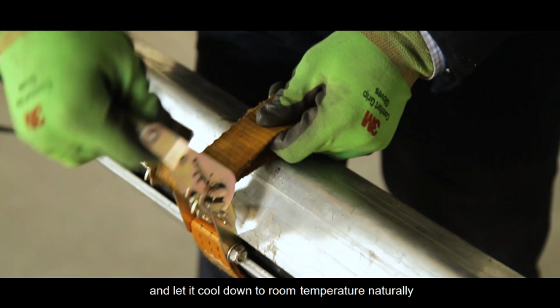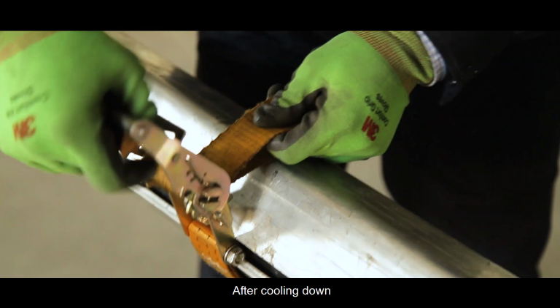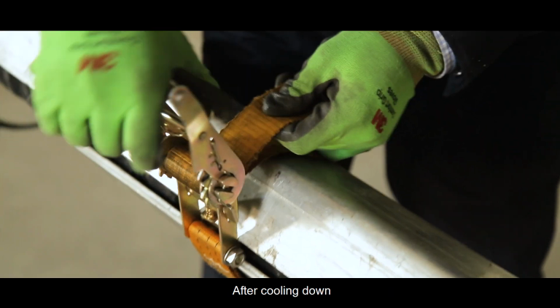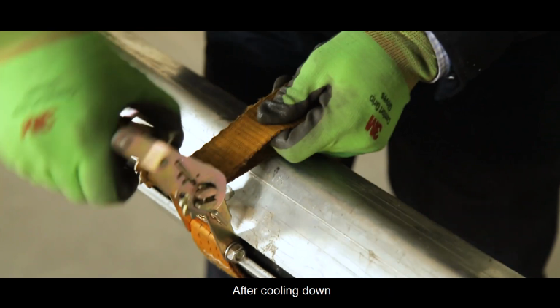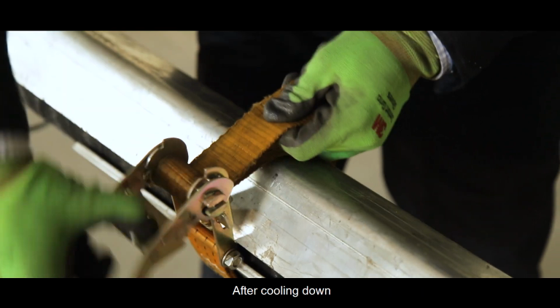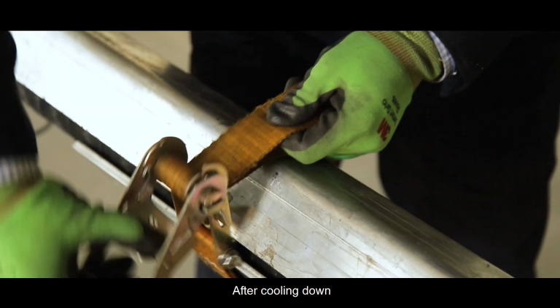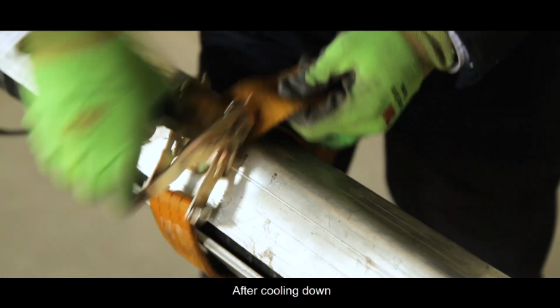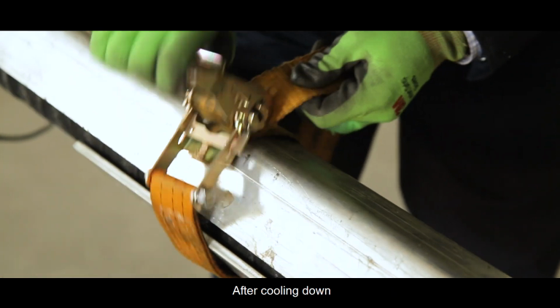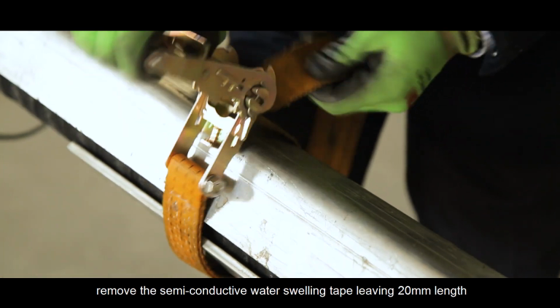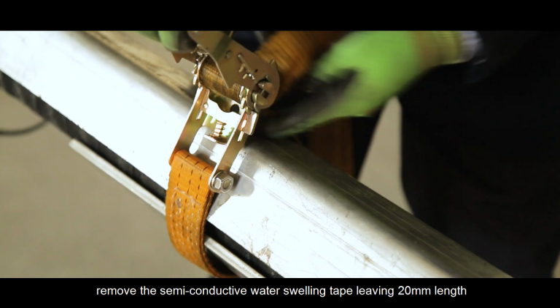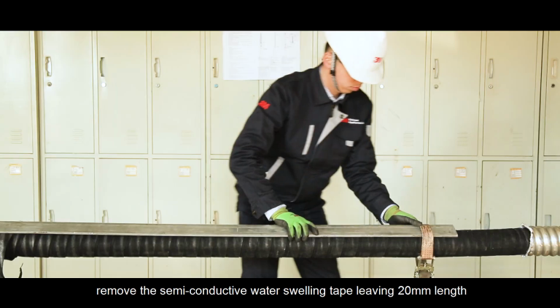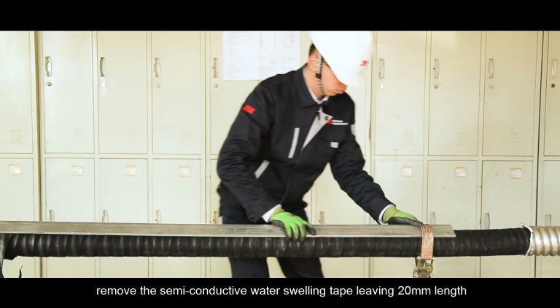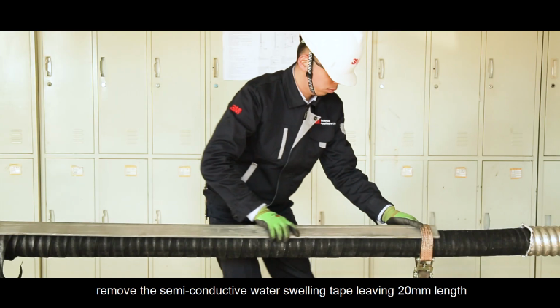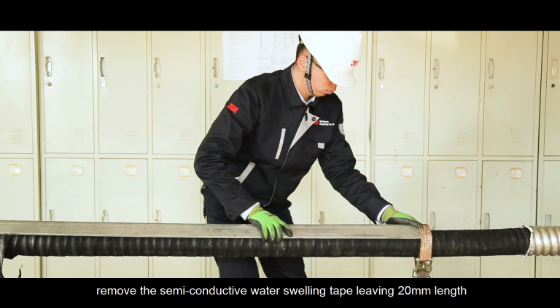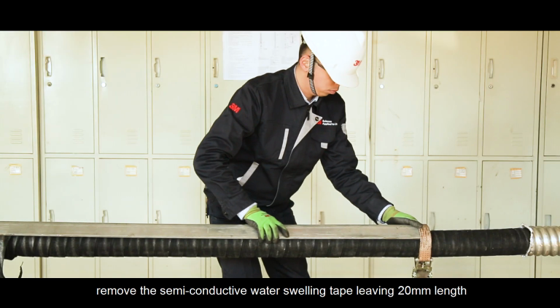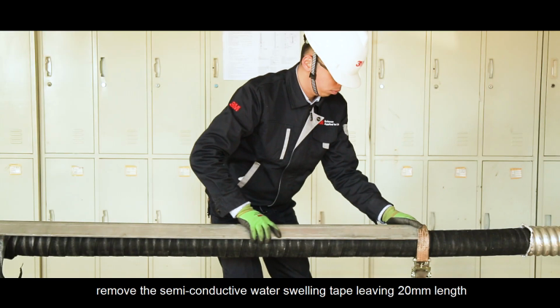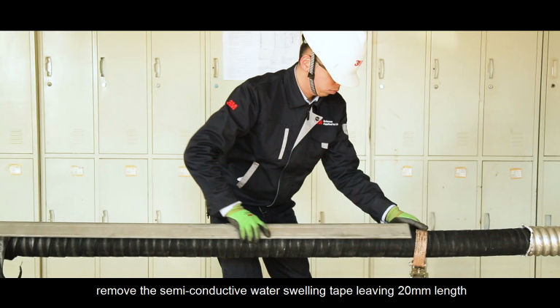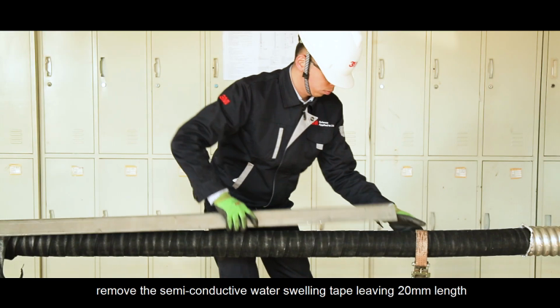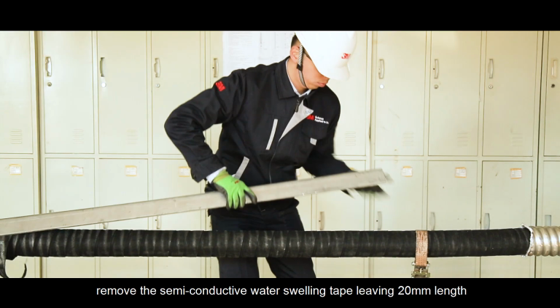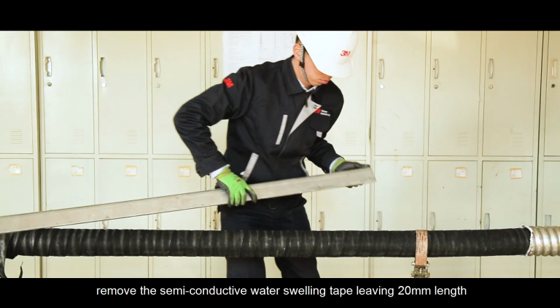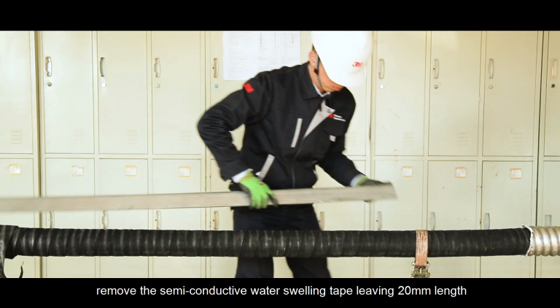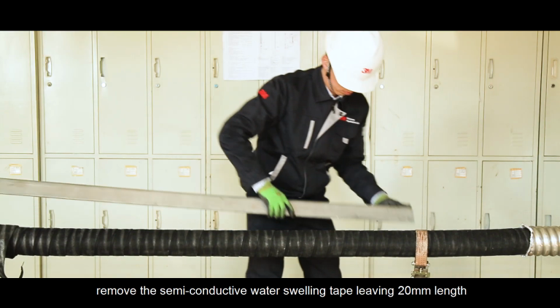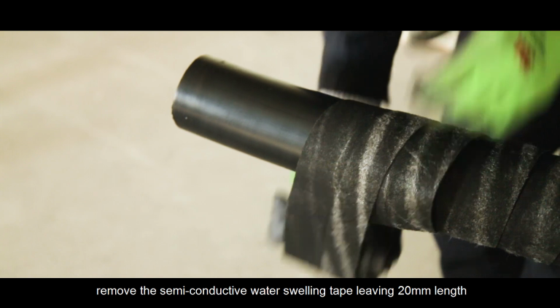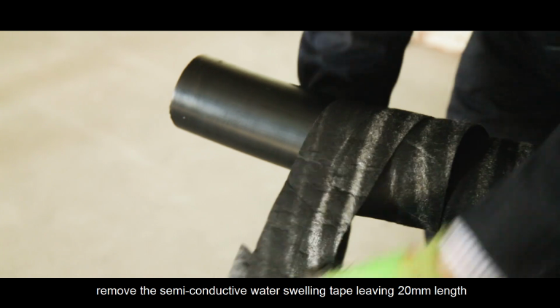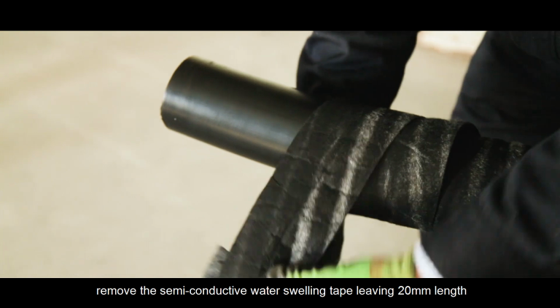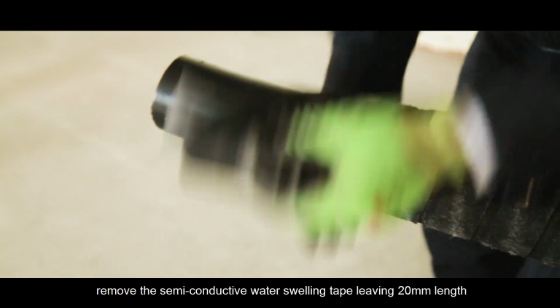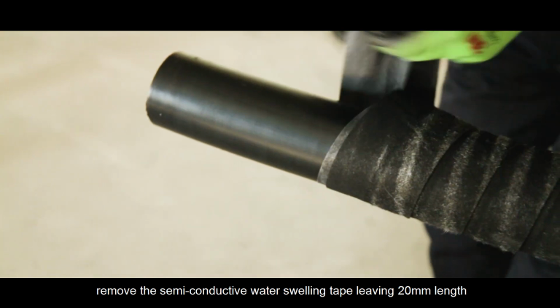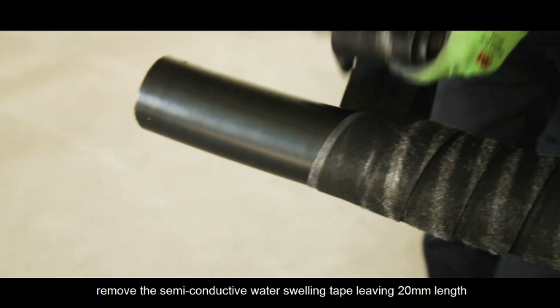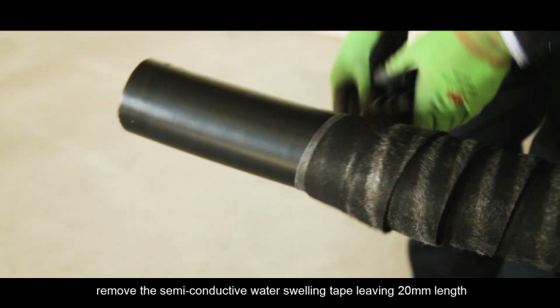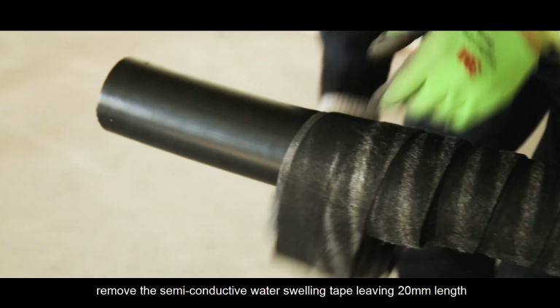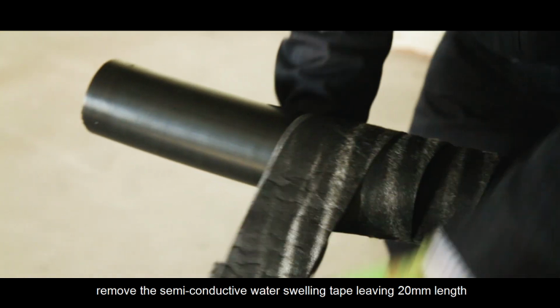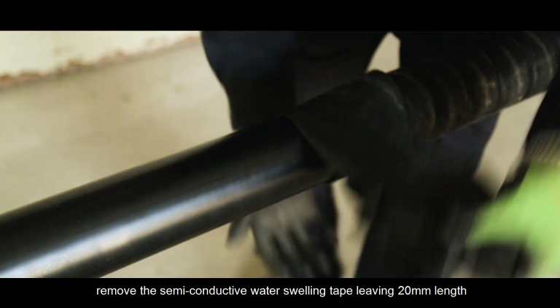After cooling down, remove the semi-conductive water swelling tape, leaving 20 millimeters in length.